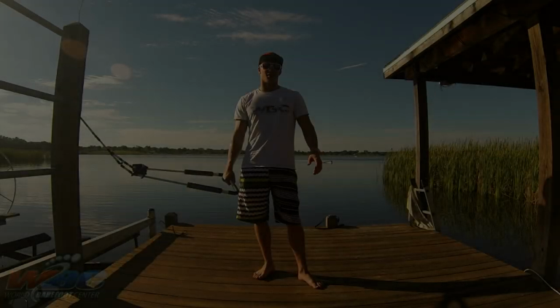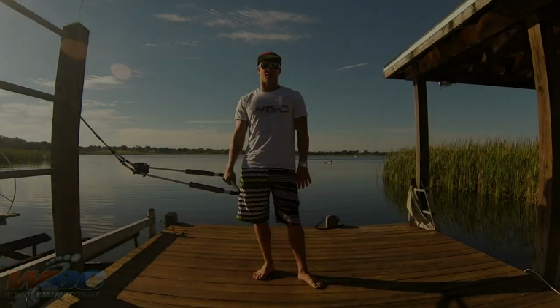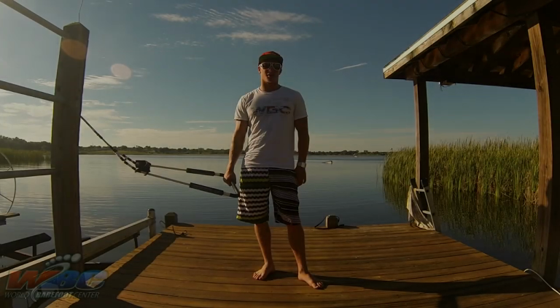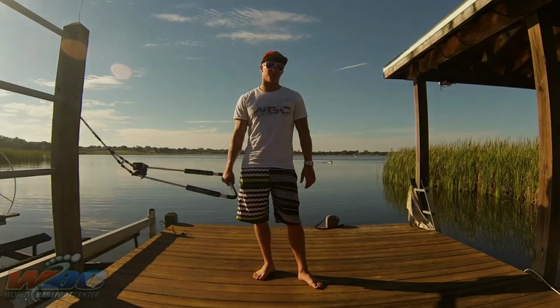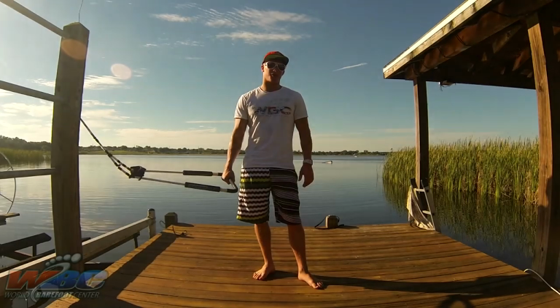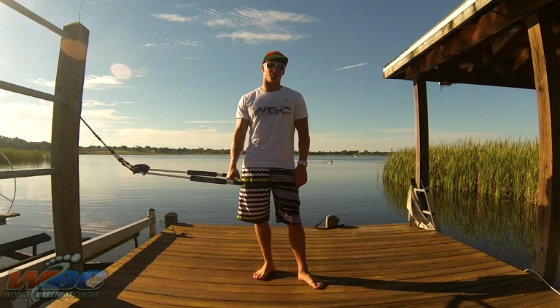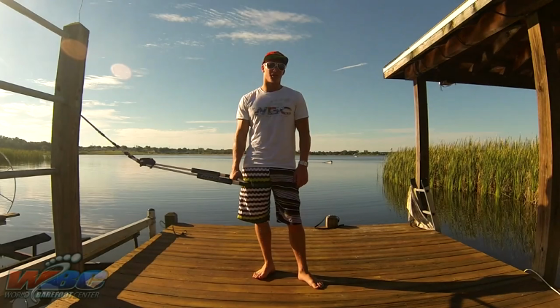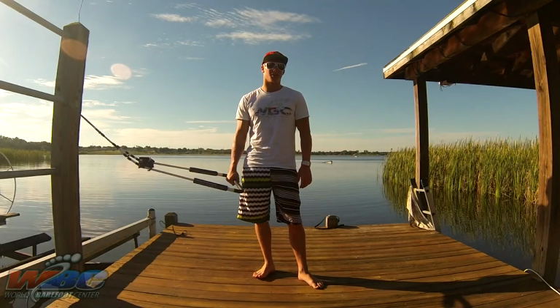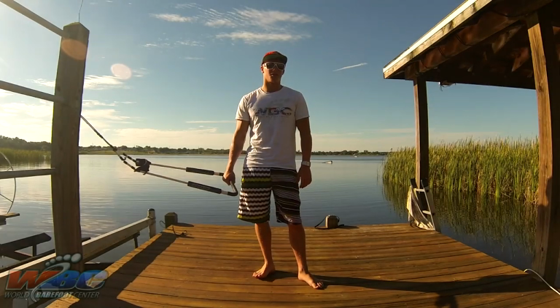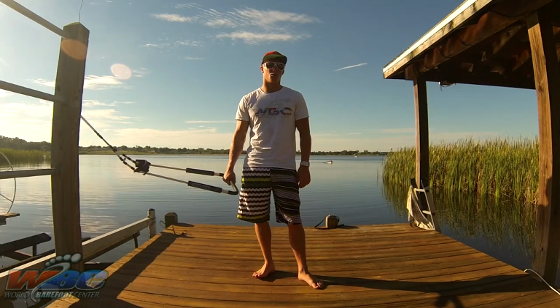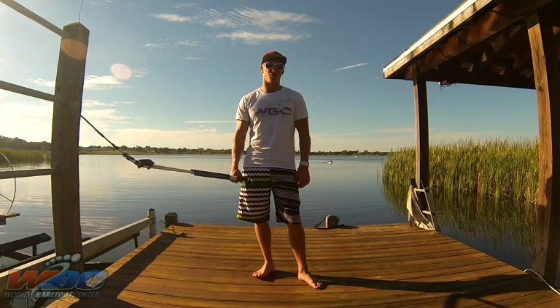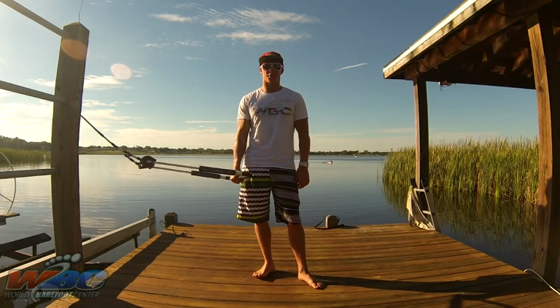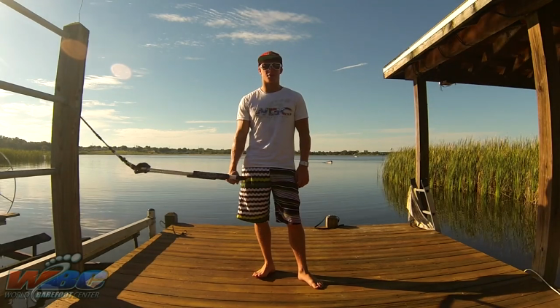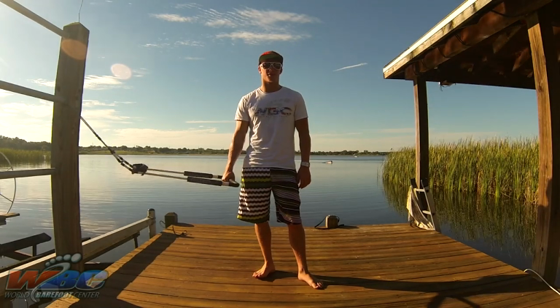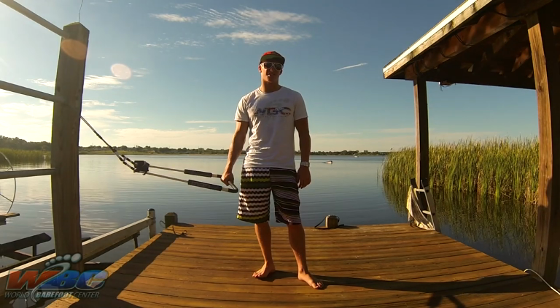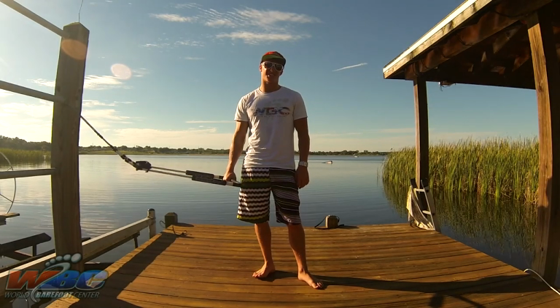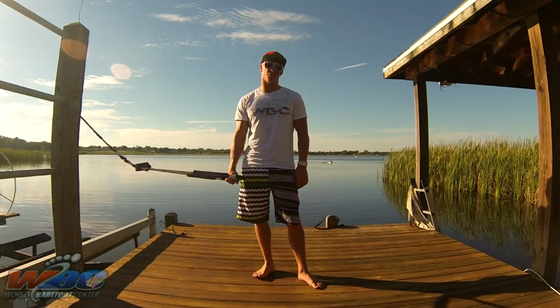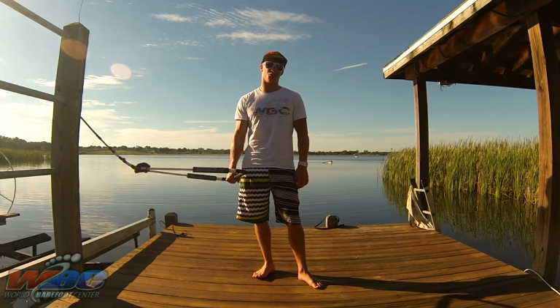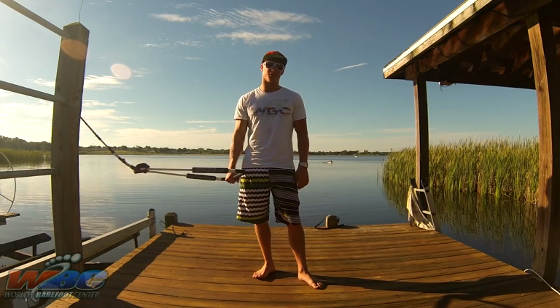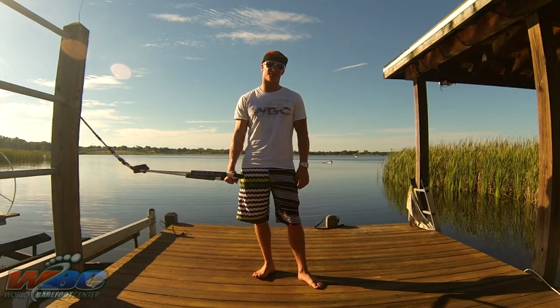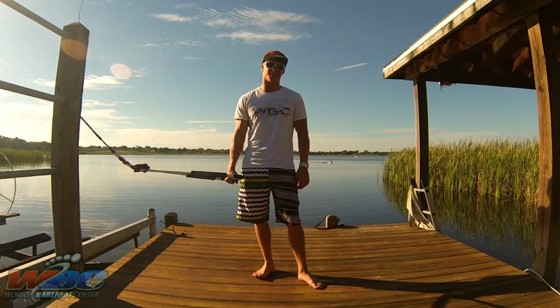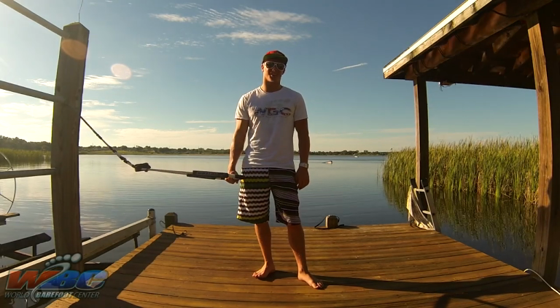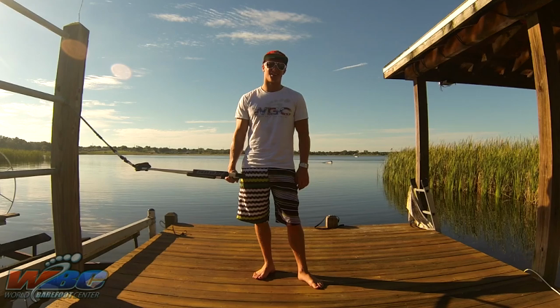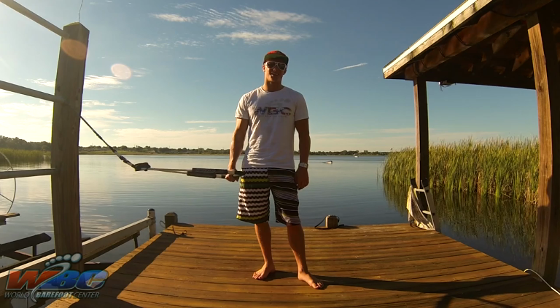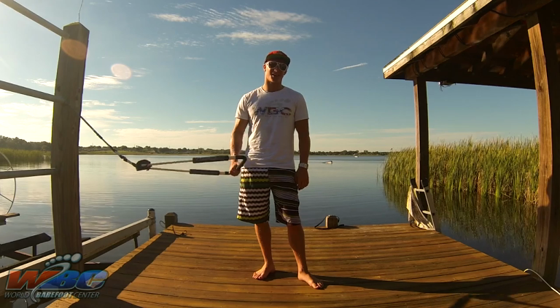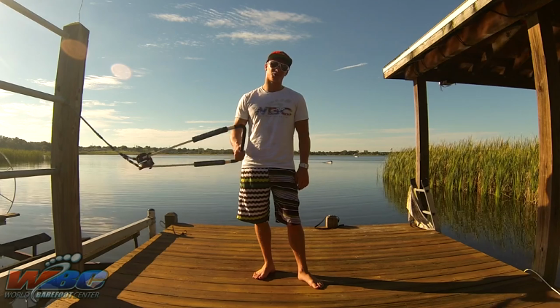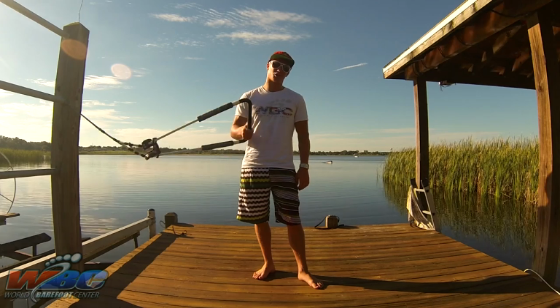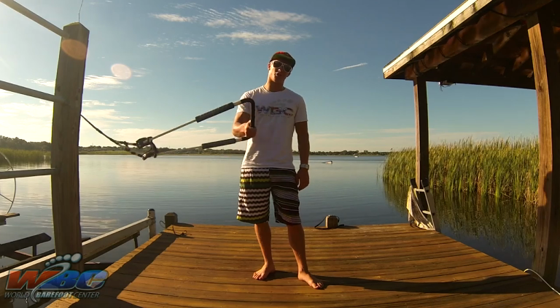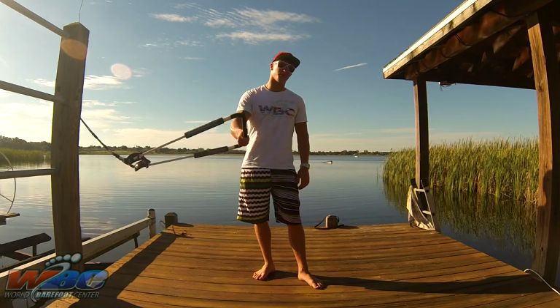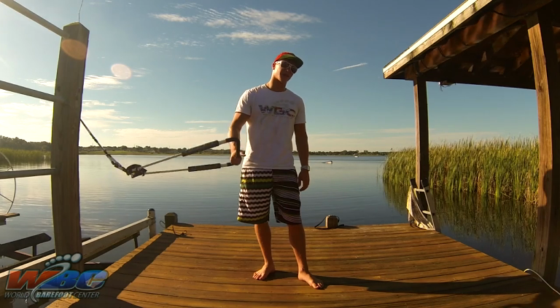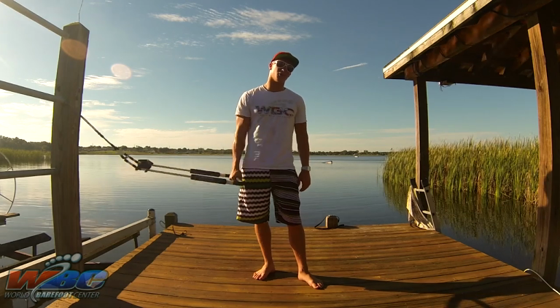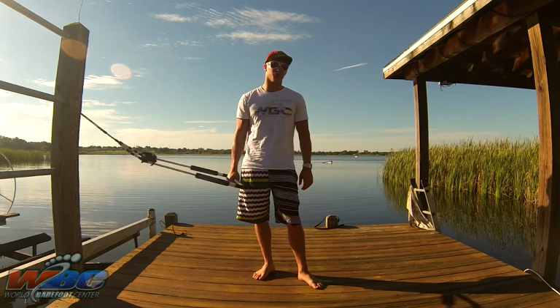Hey guys, Ben Grant here, world number three and instructor down at the World Barefoot Center. Today we're going to go over back toe holds.